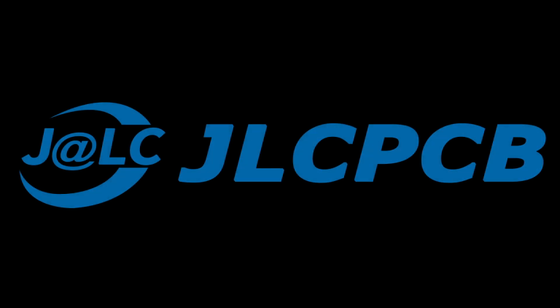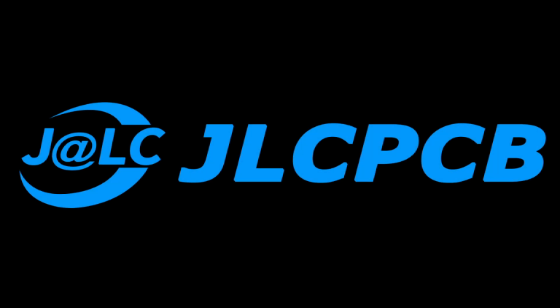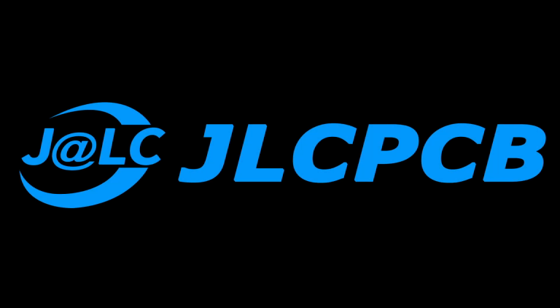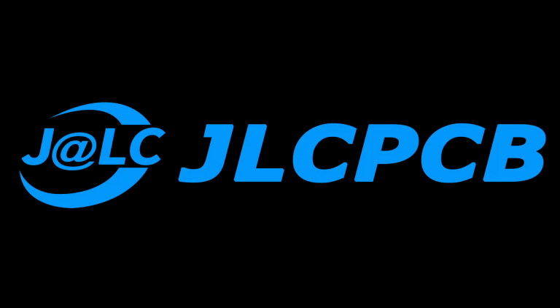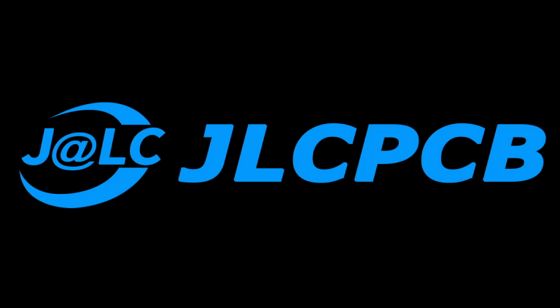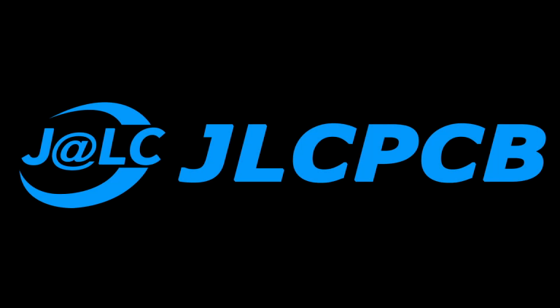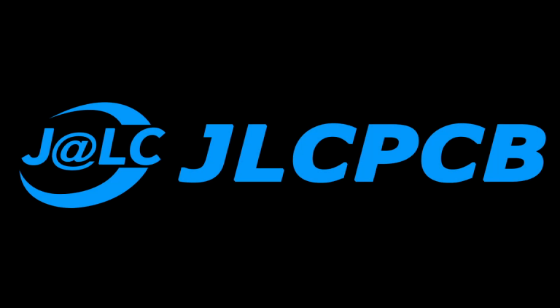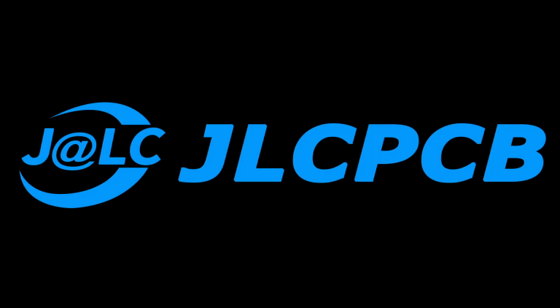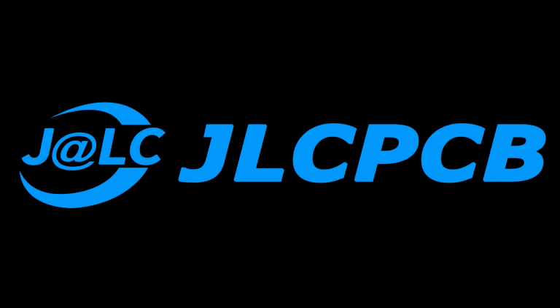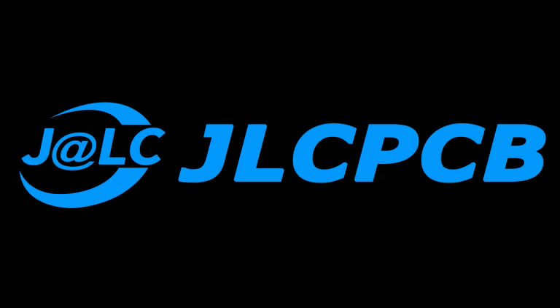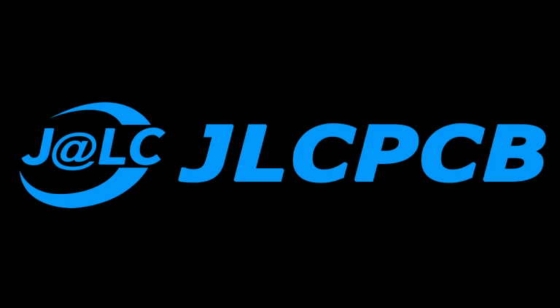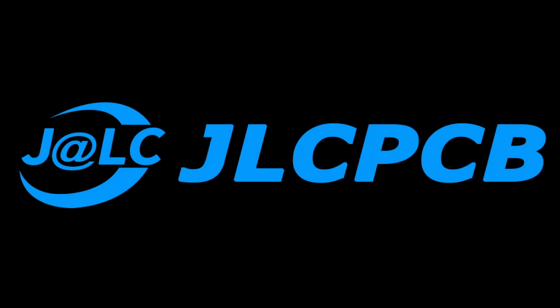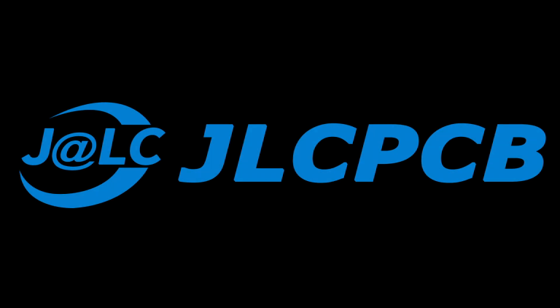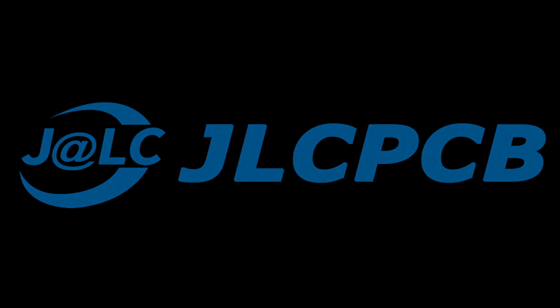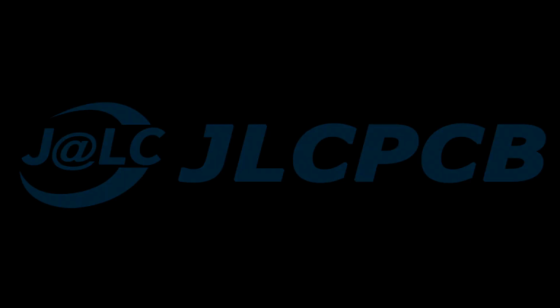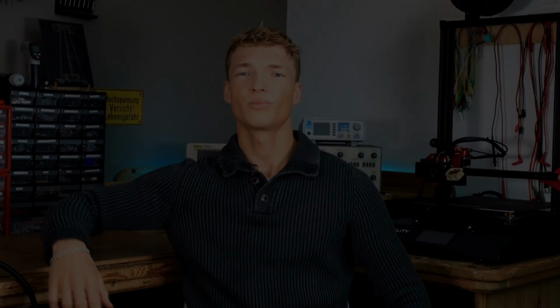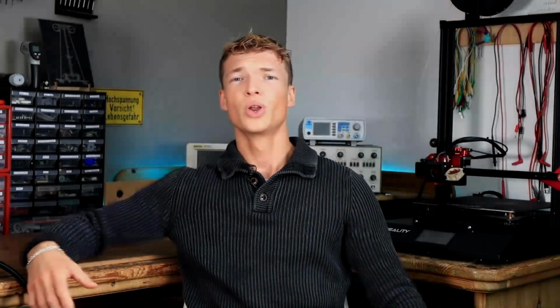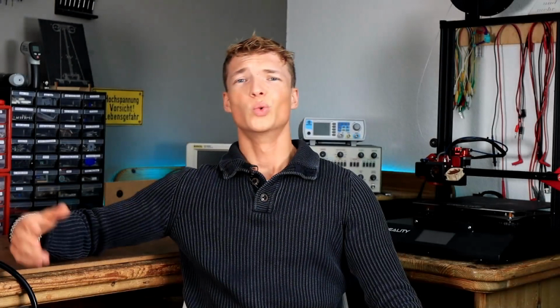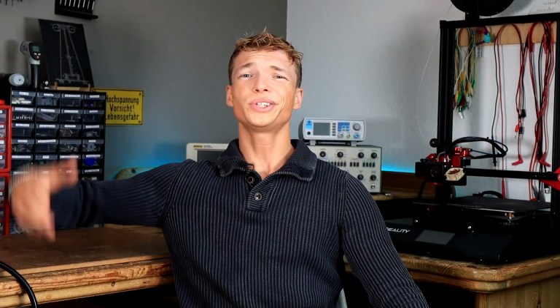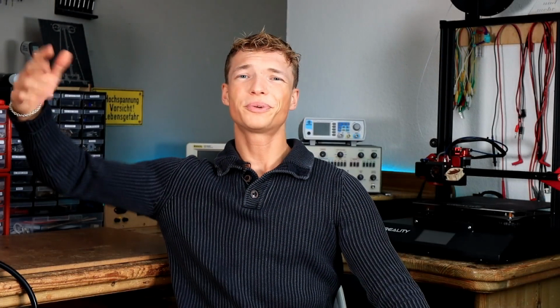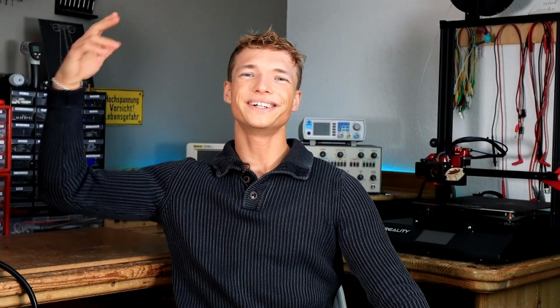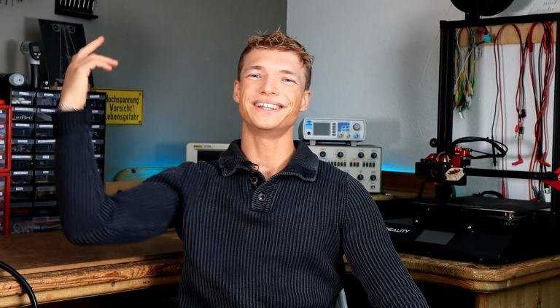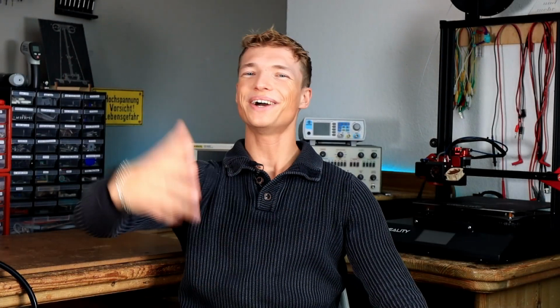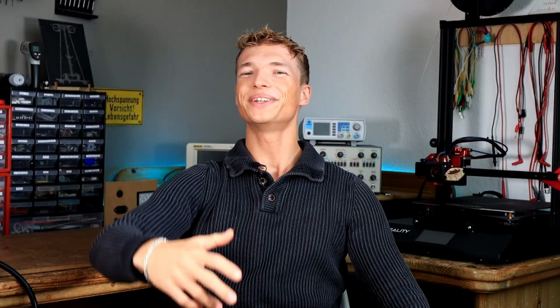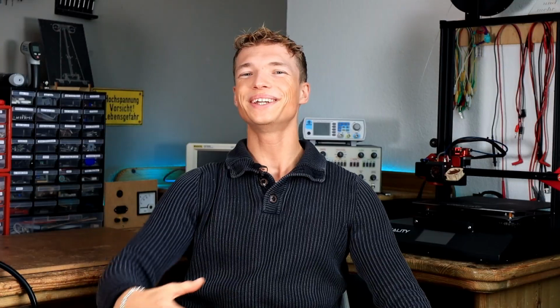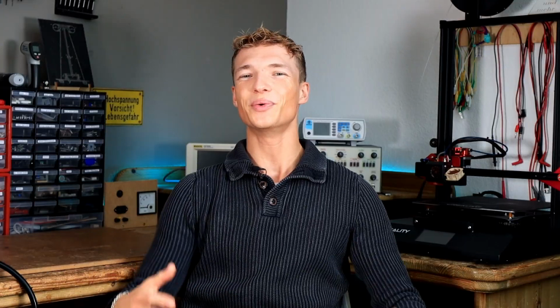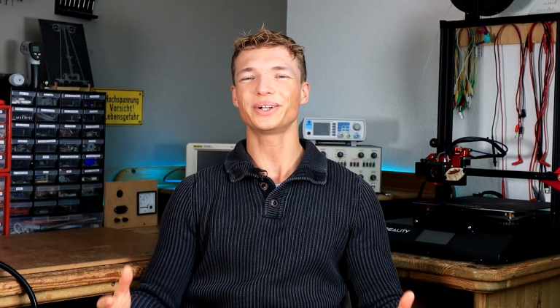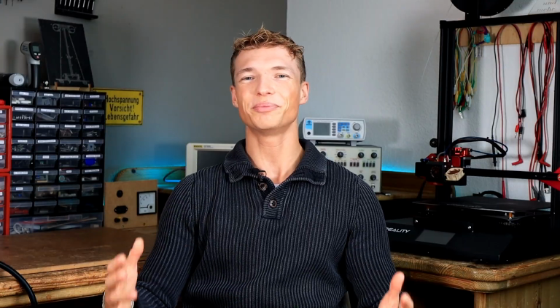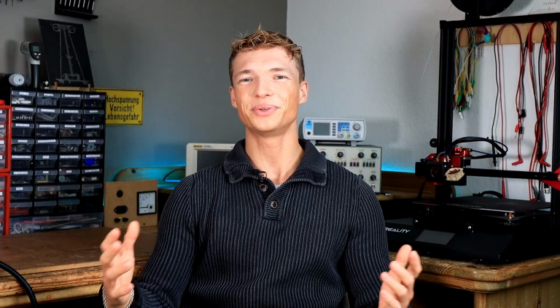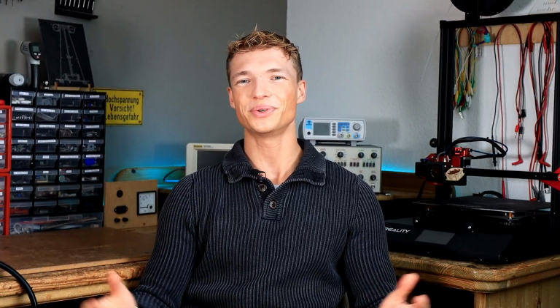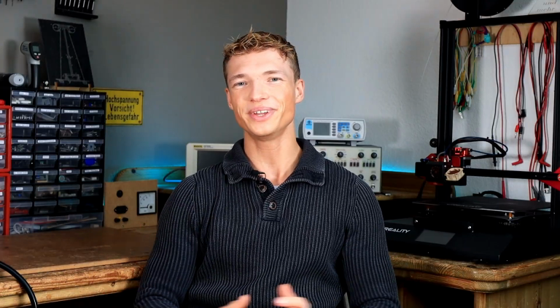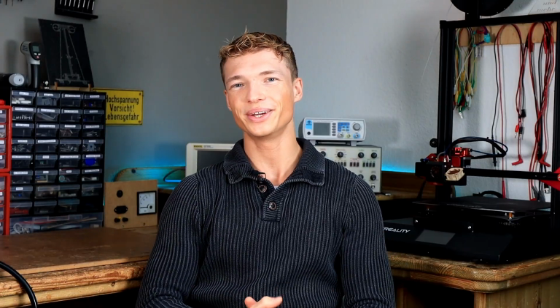This video is sponsored by JLCPCB. What's up guys, Leon here. Welcome to a new video.